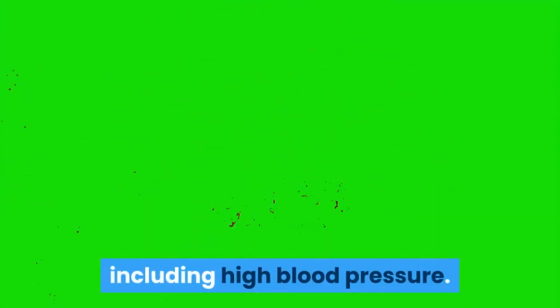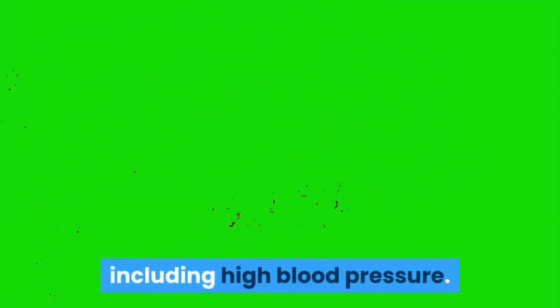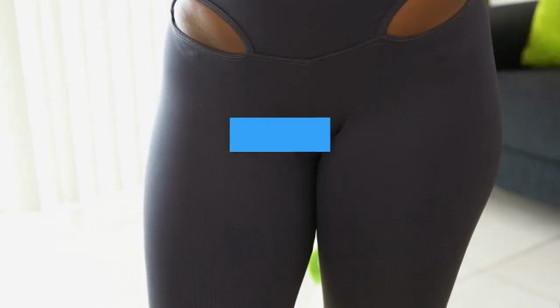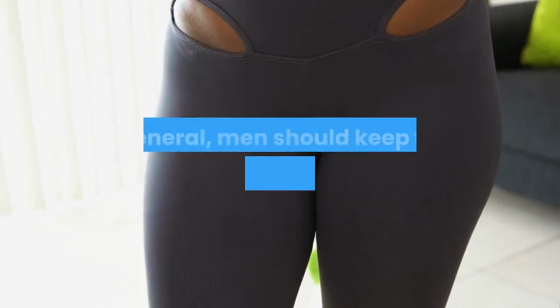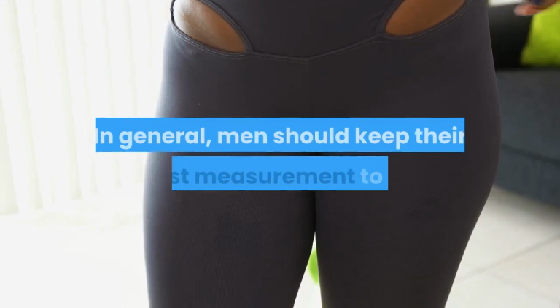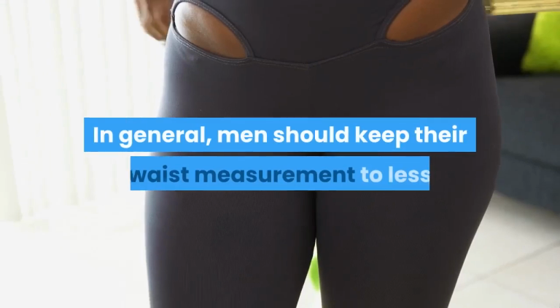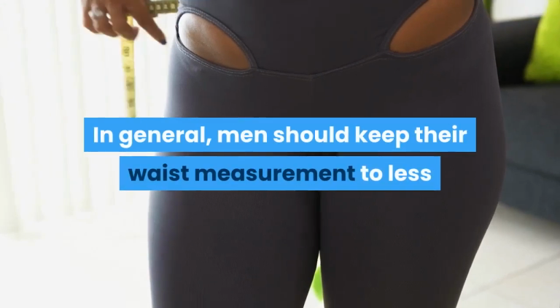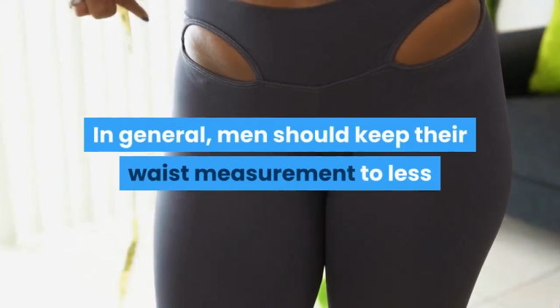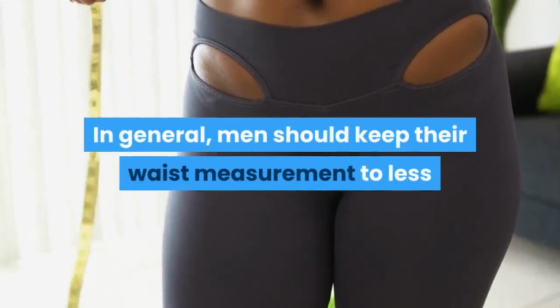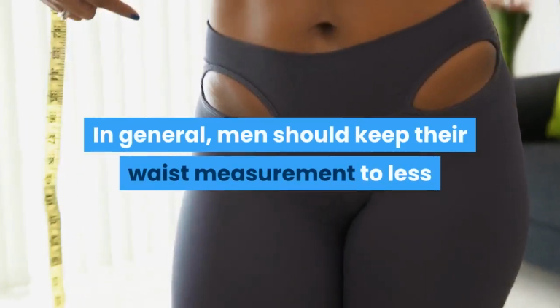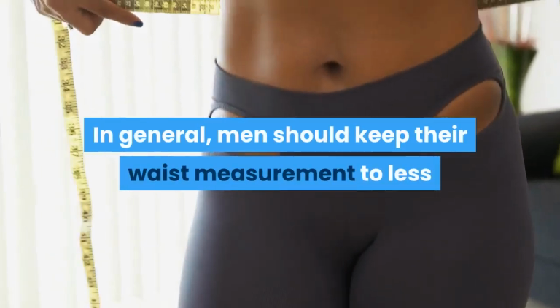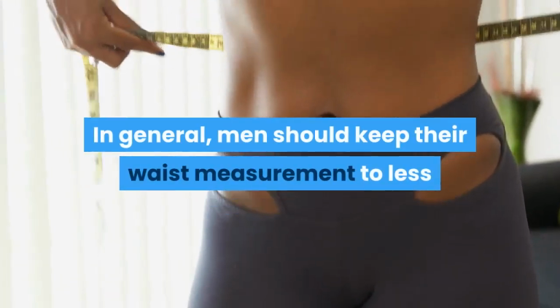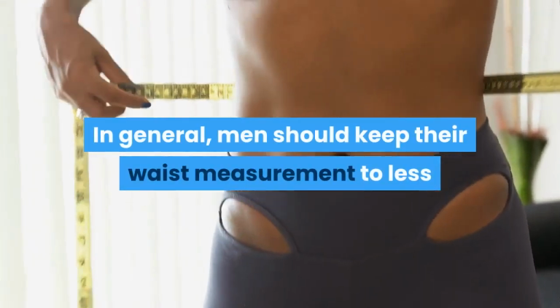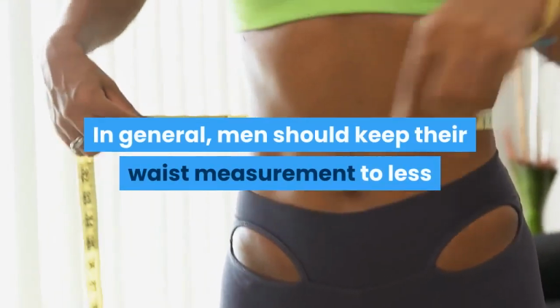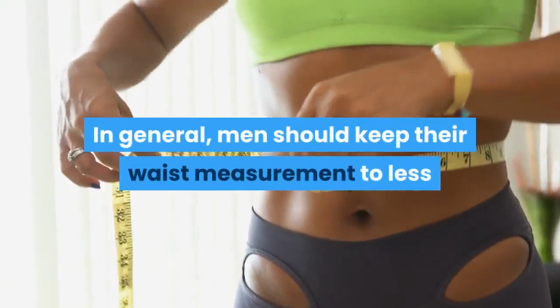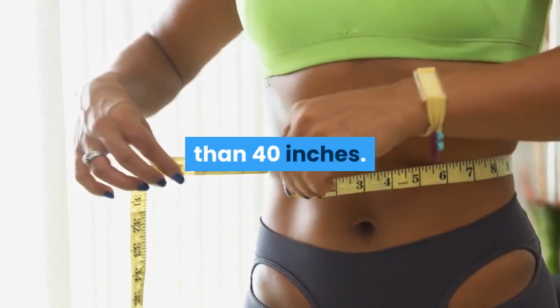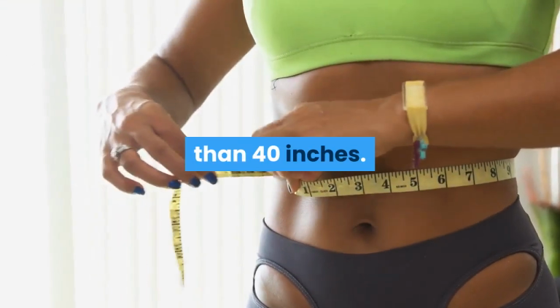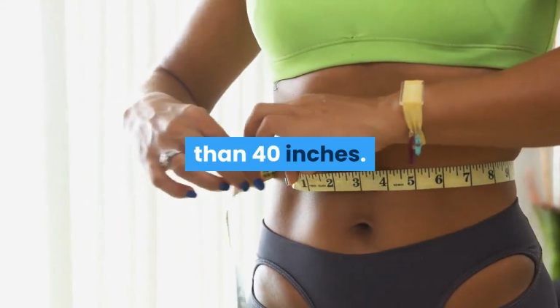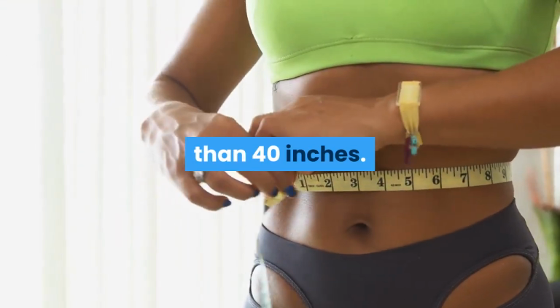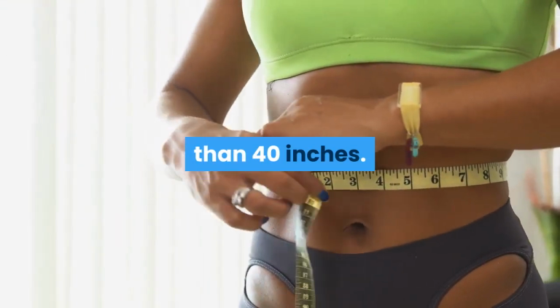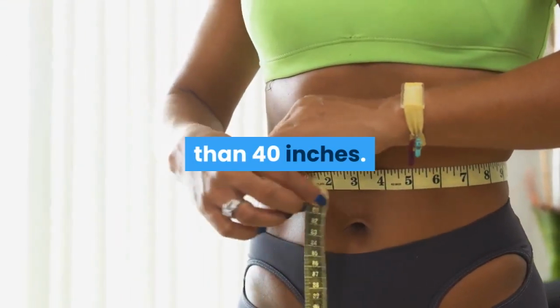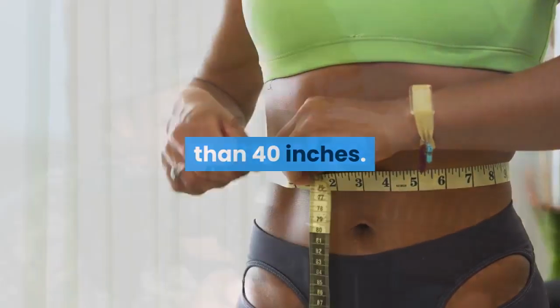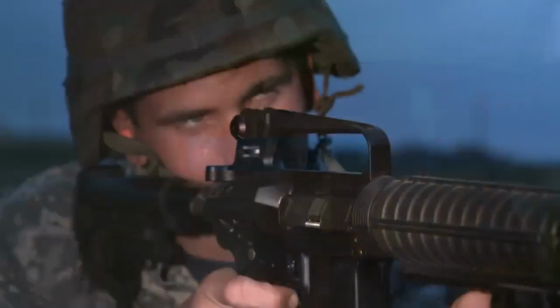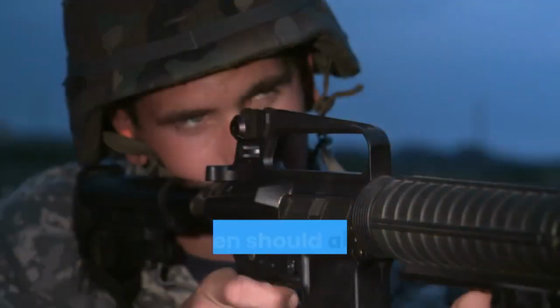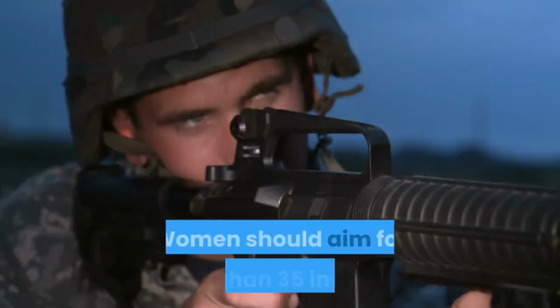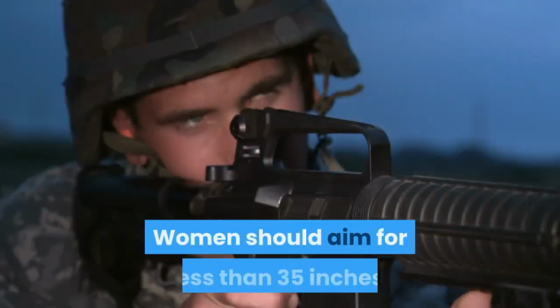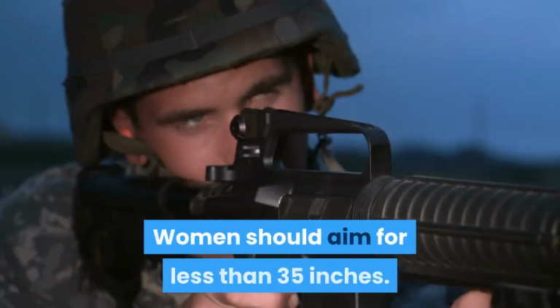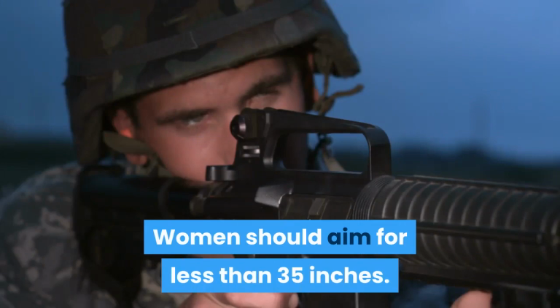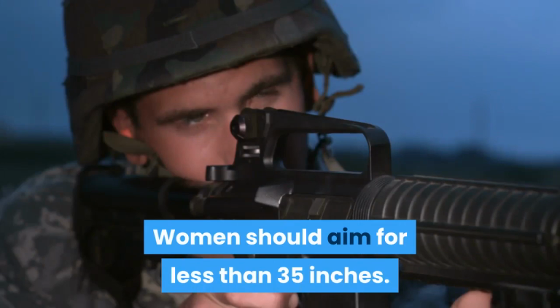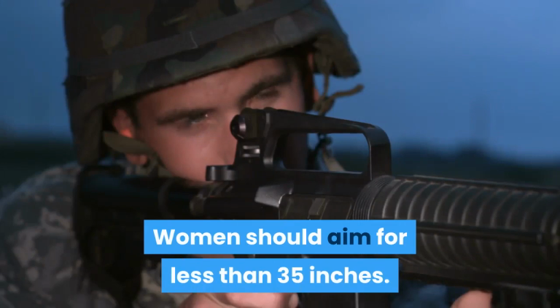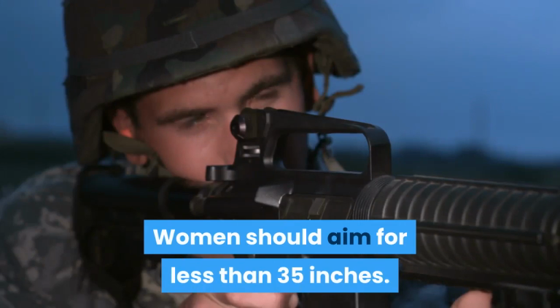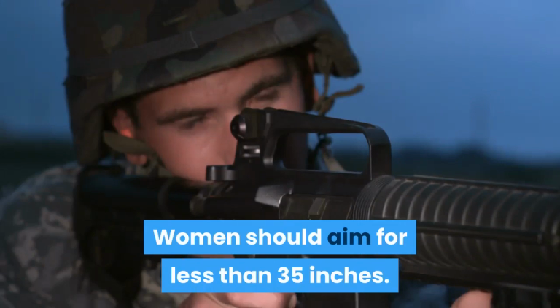In general, men should keep their waist measurement to less than 40 inches. Women should aim for less than 35 inches.